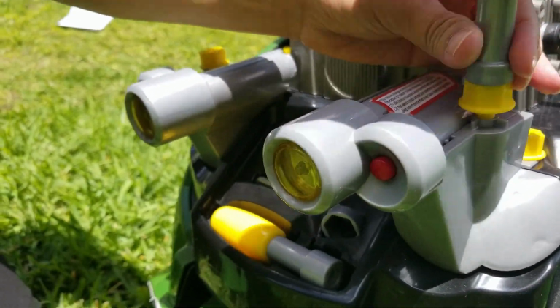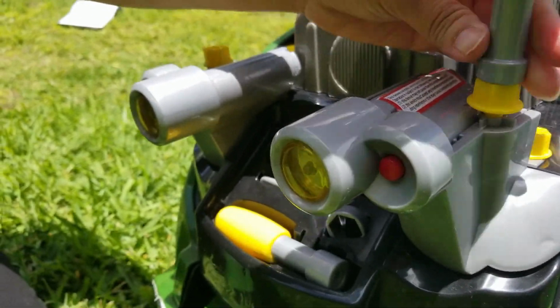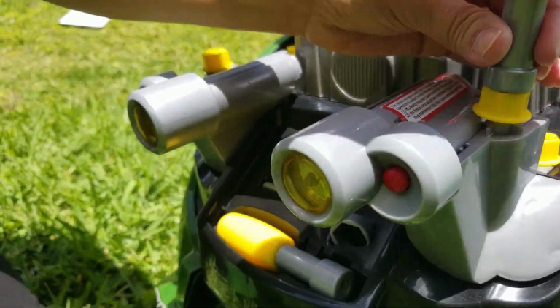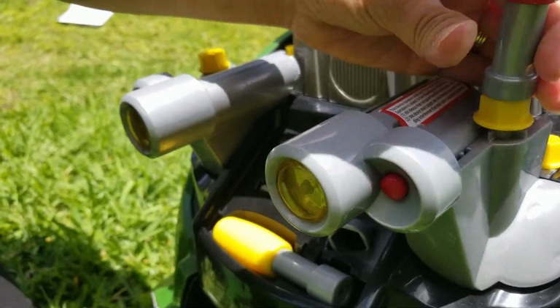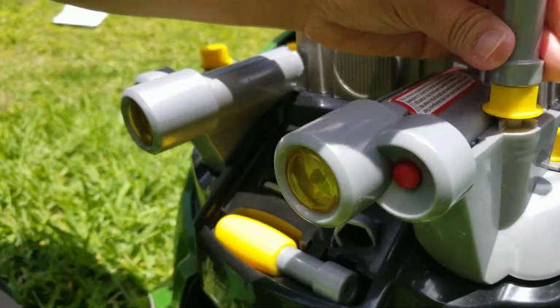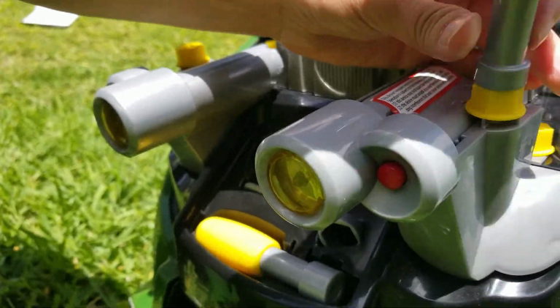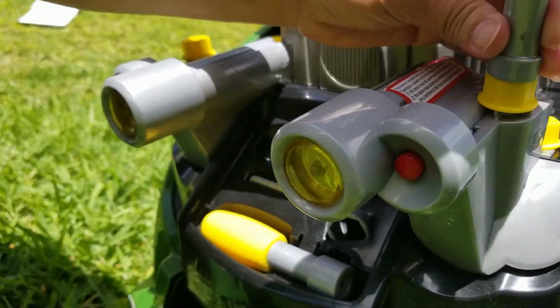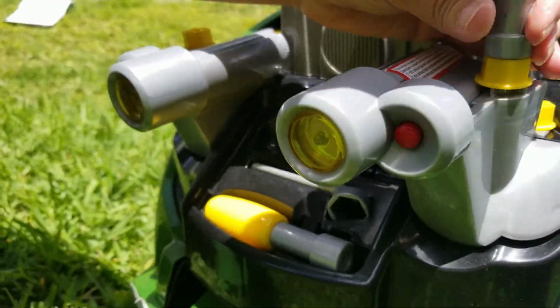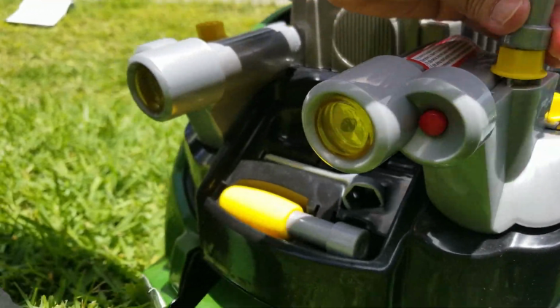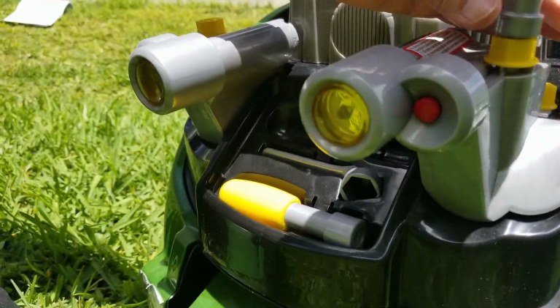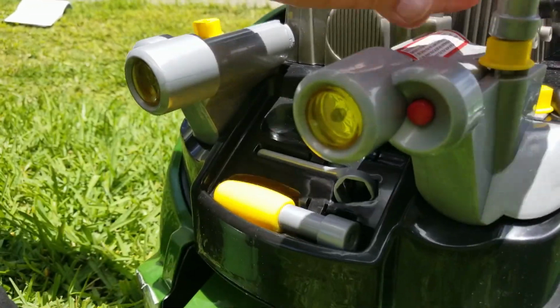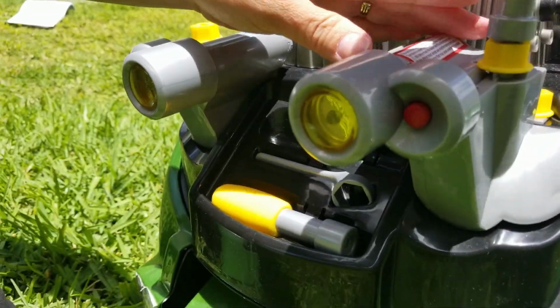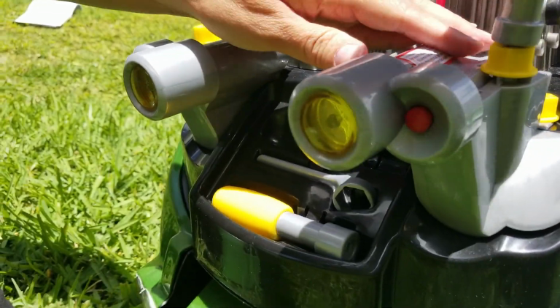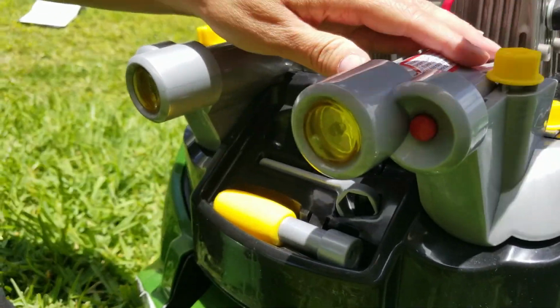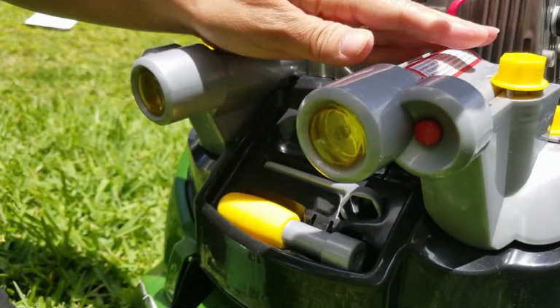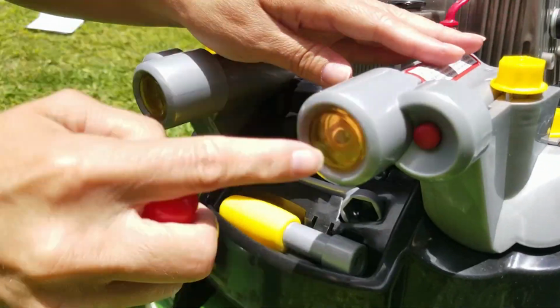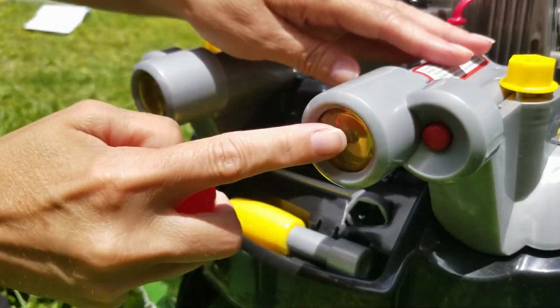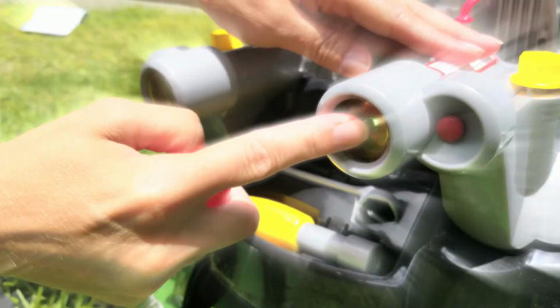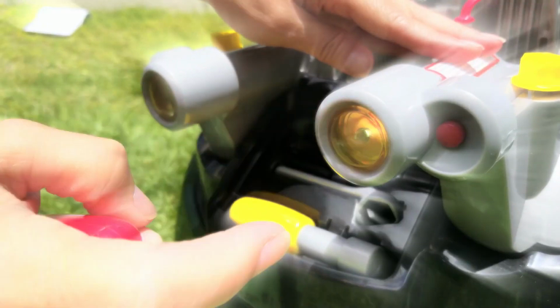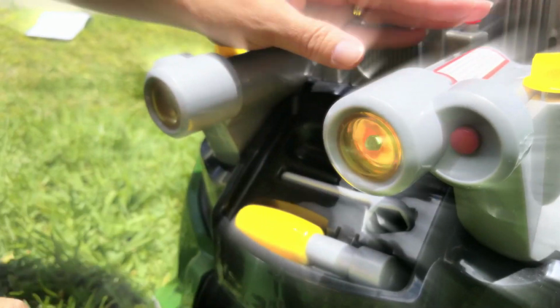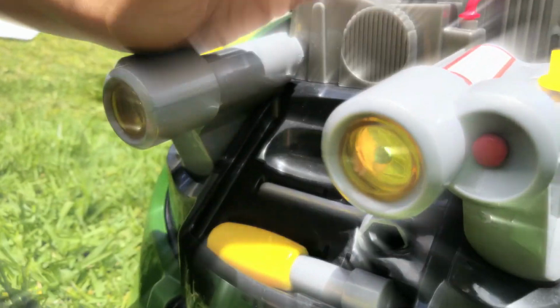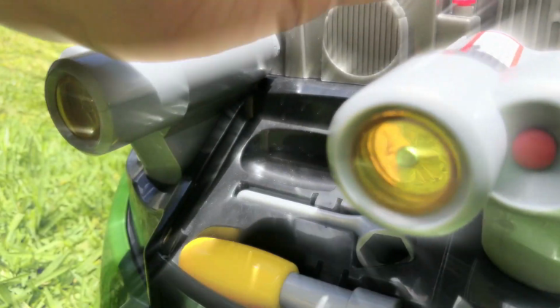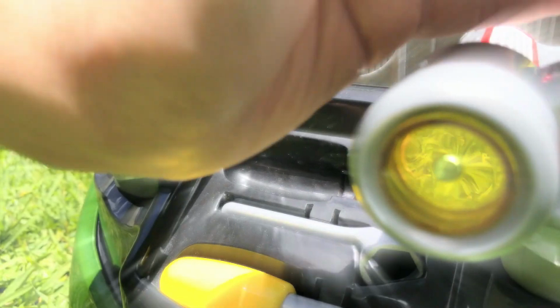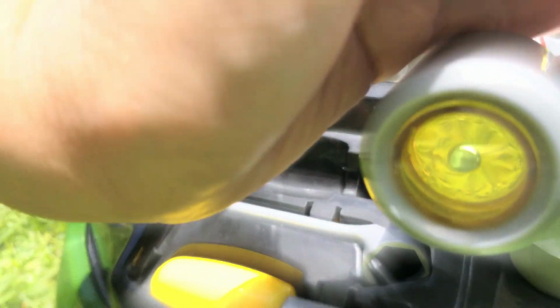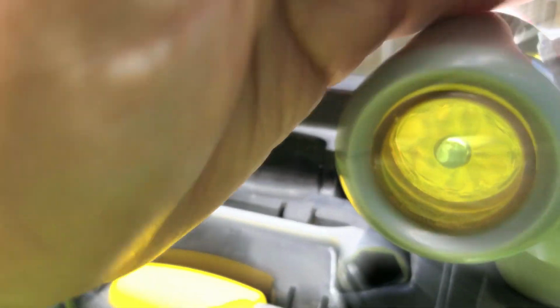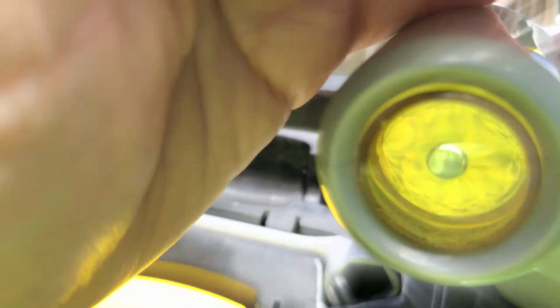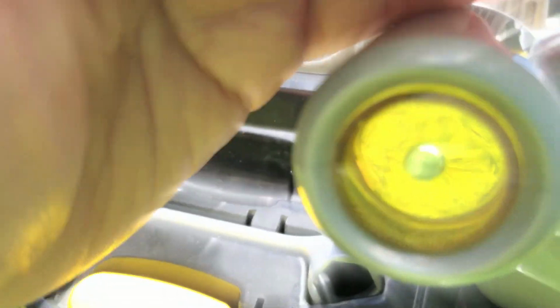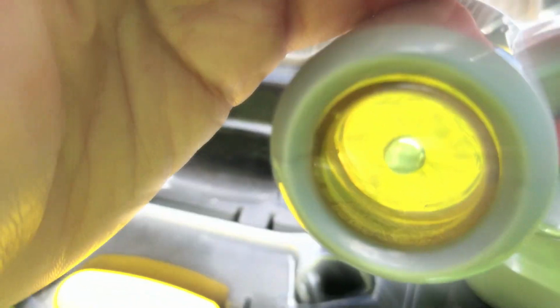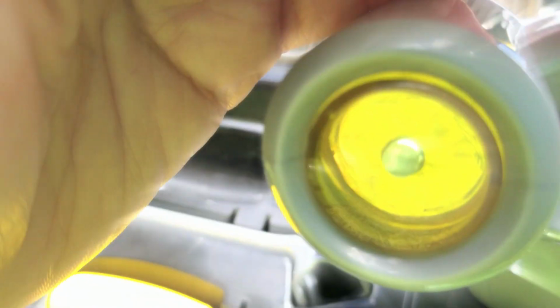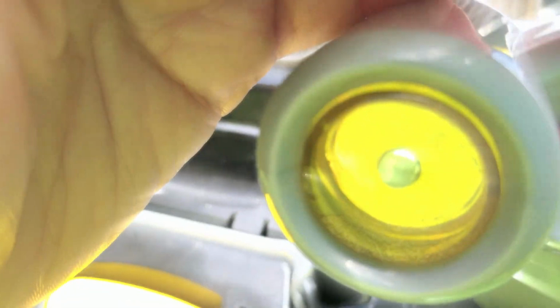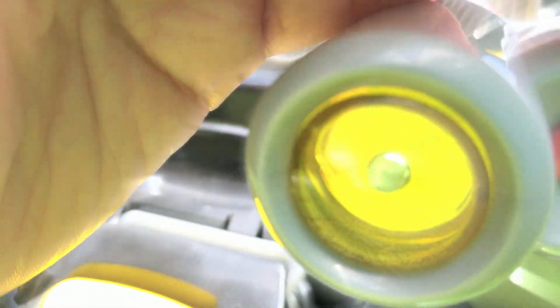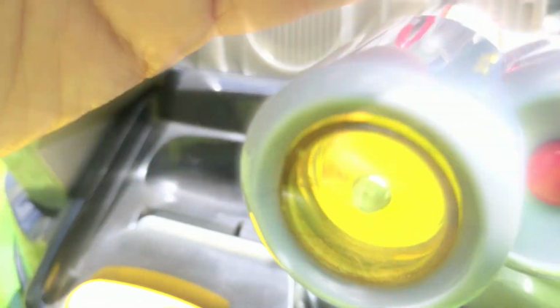Screw it back on, then hit the button. And there you go — the lights are working now.